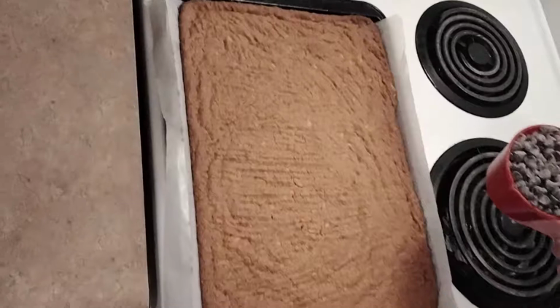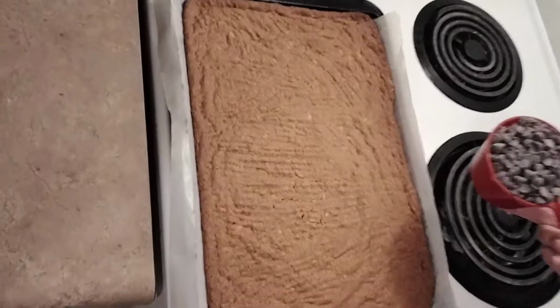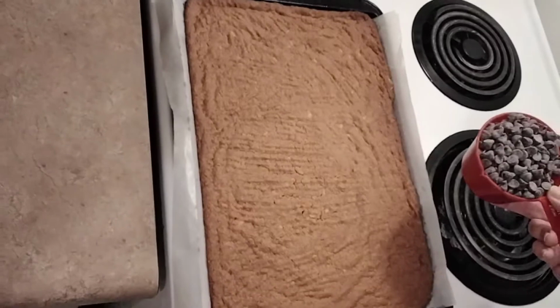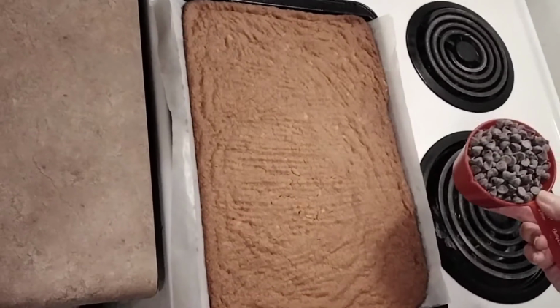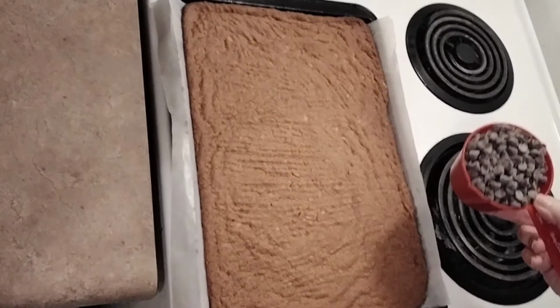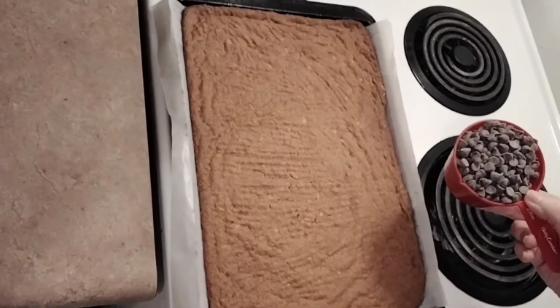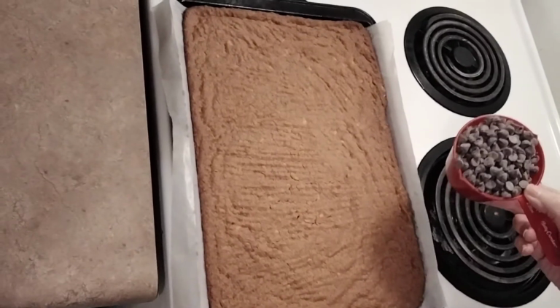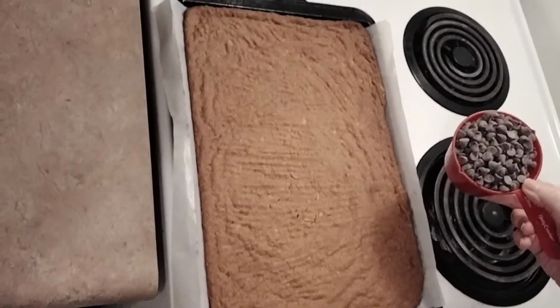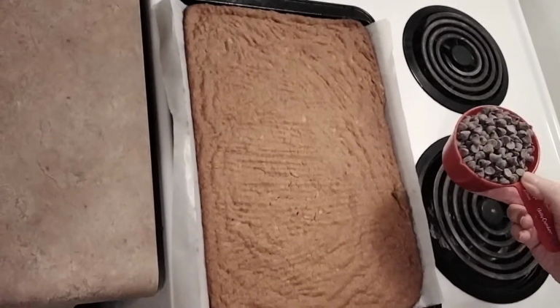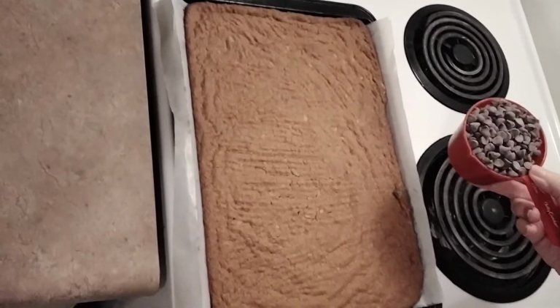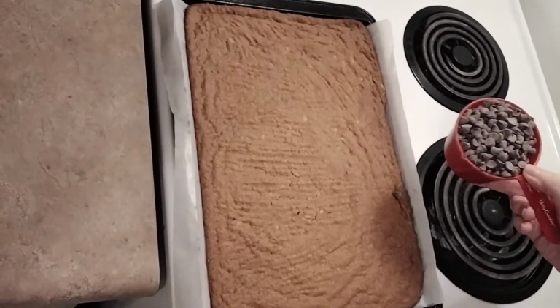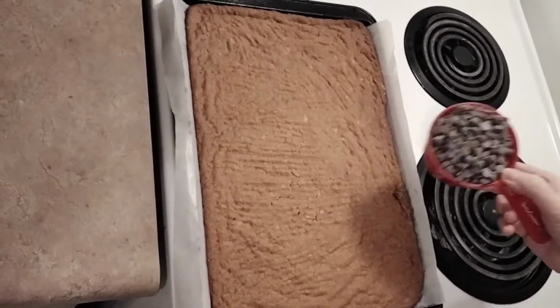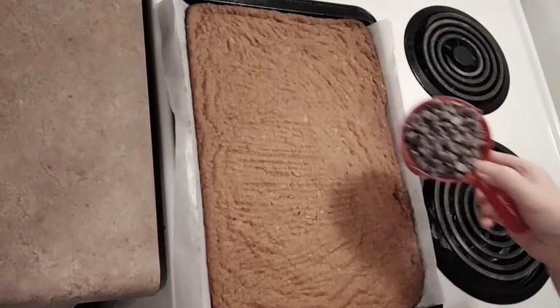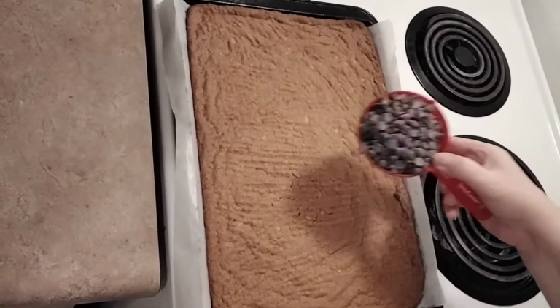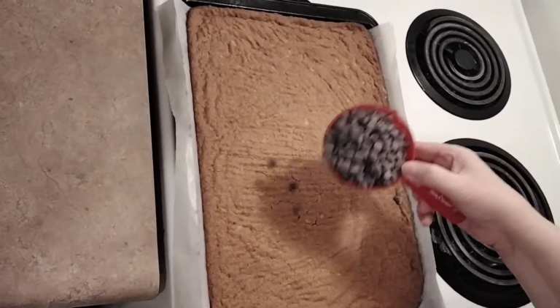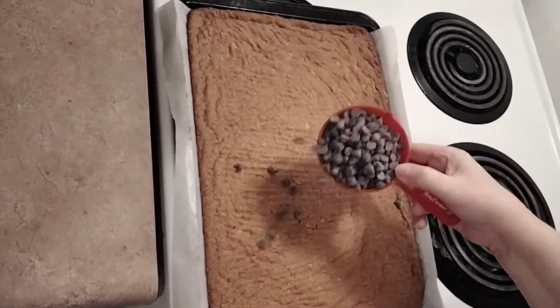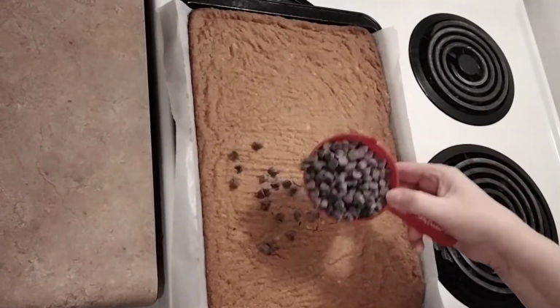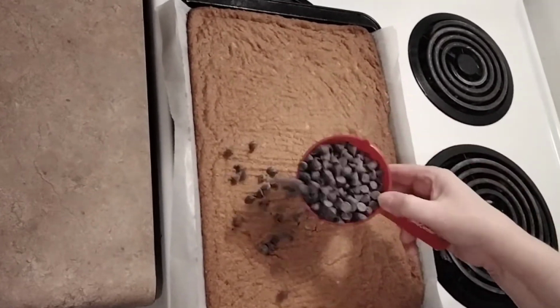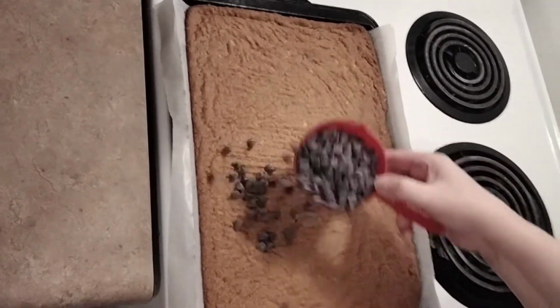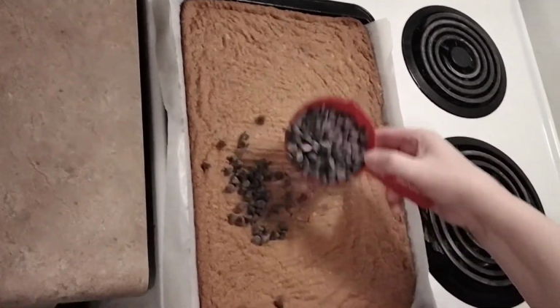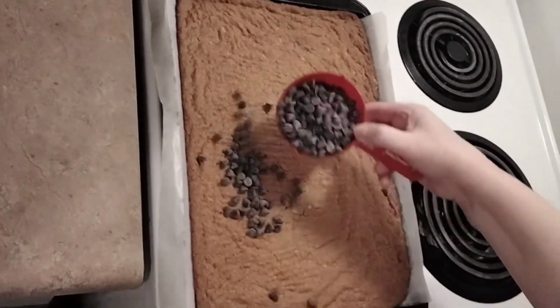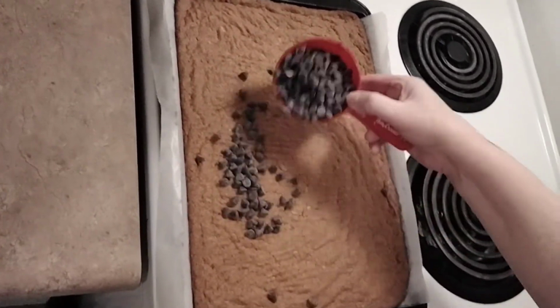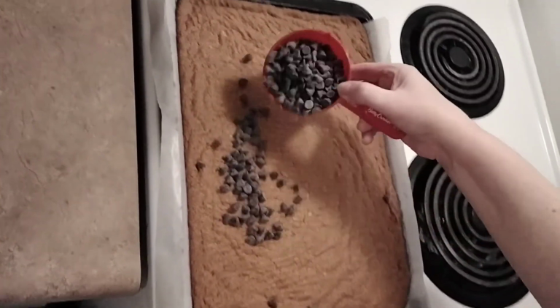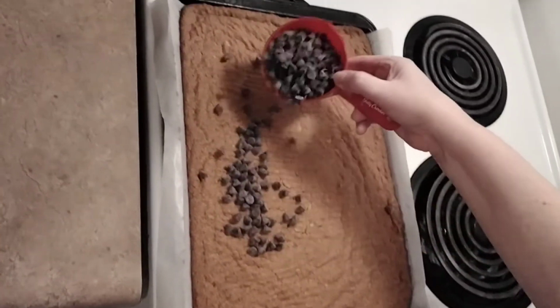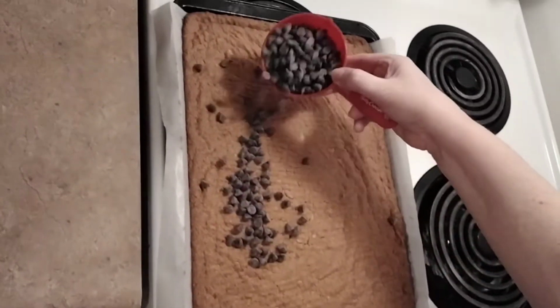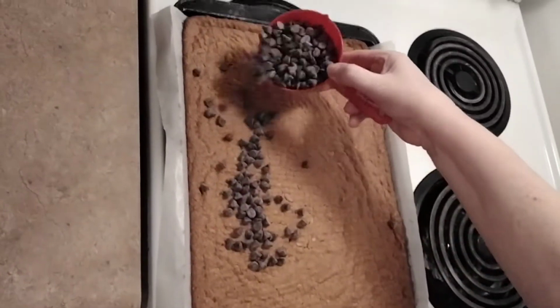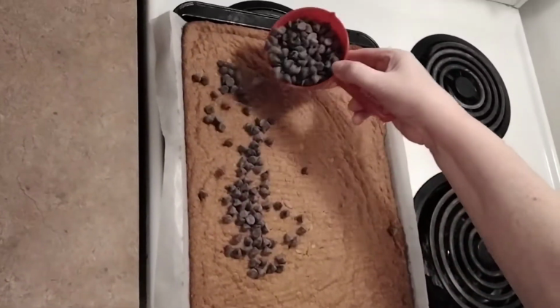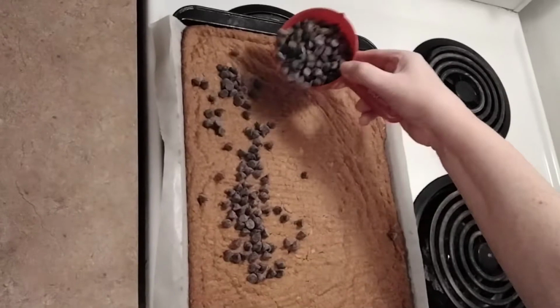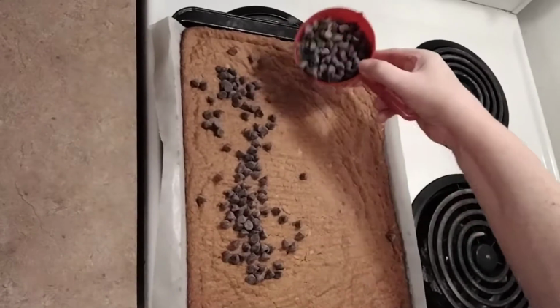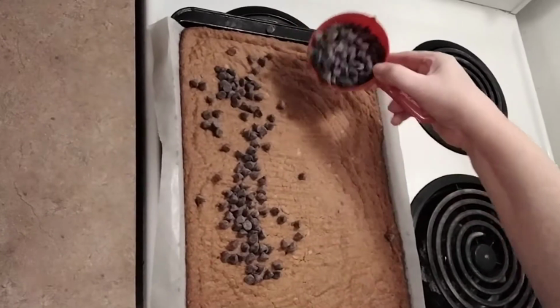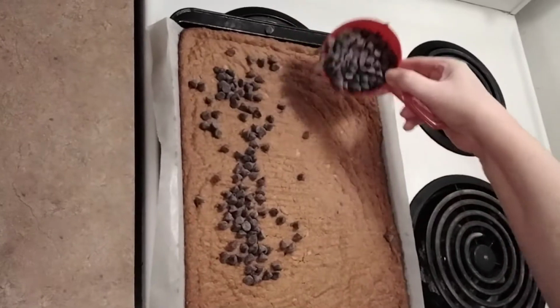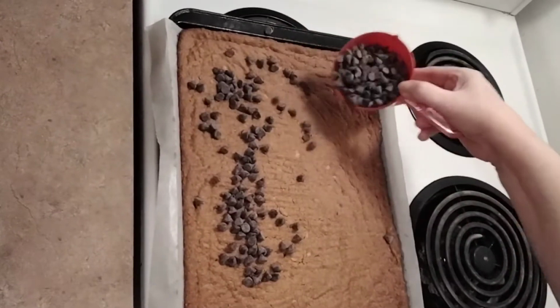Squares there. They're like little Reese's squares. They're all cooked, and I think they were in there for about 20 minutes.